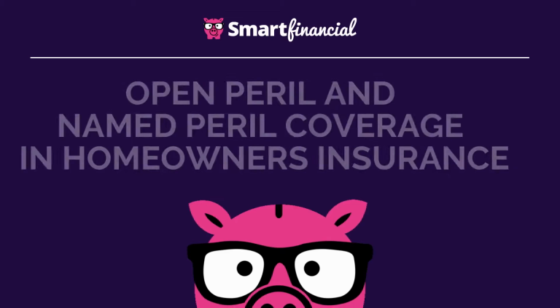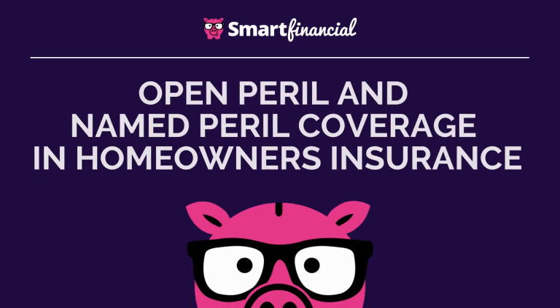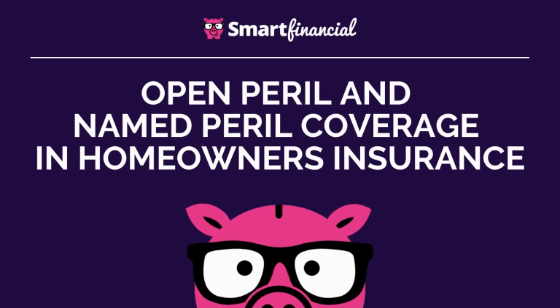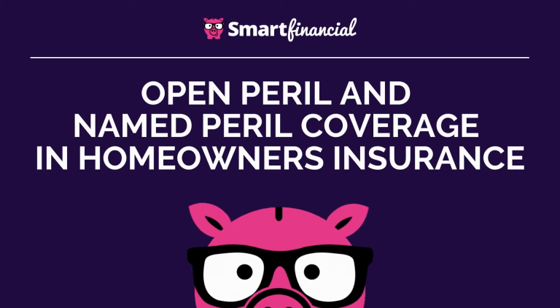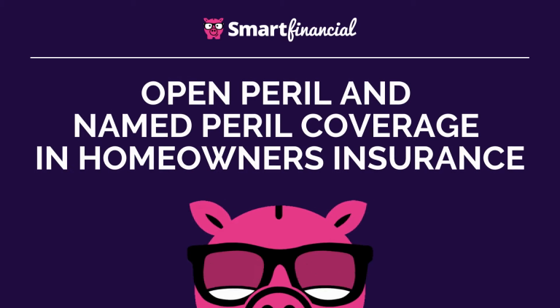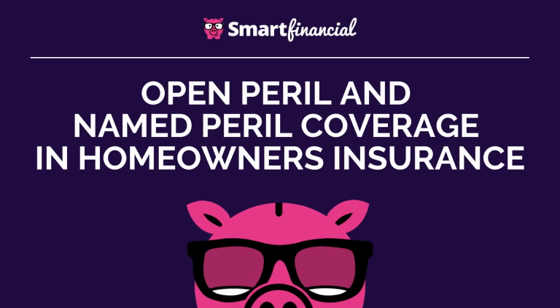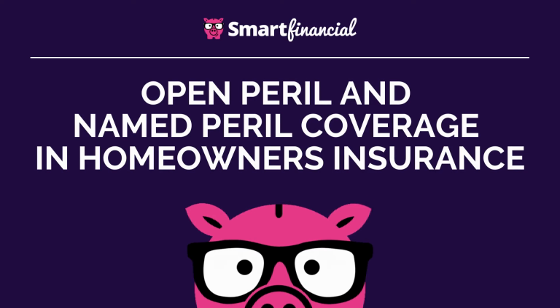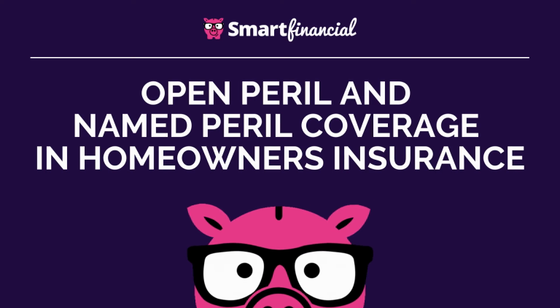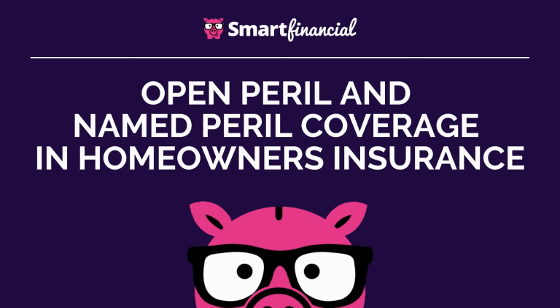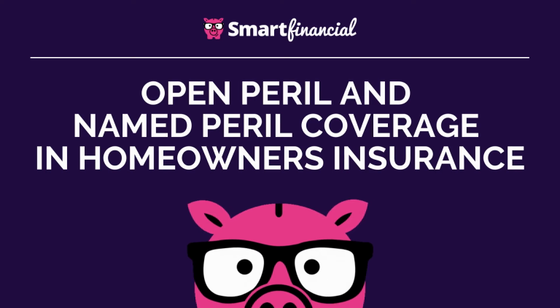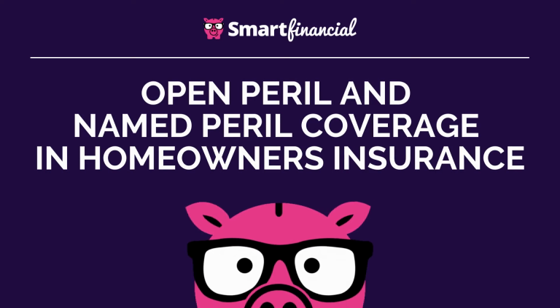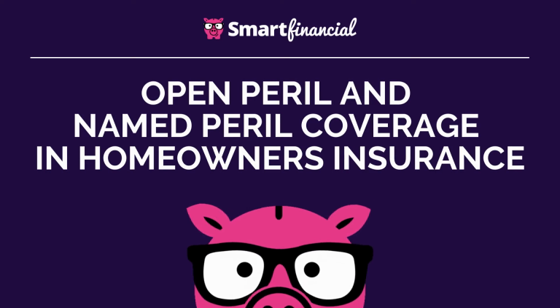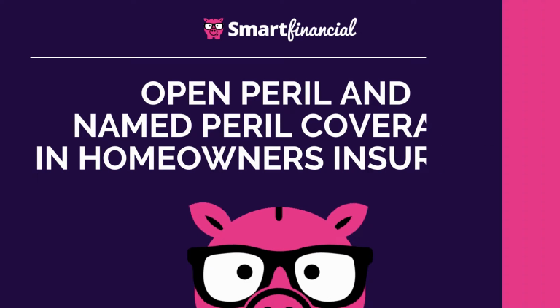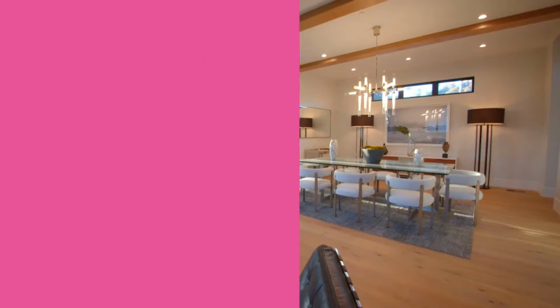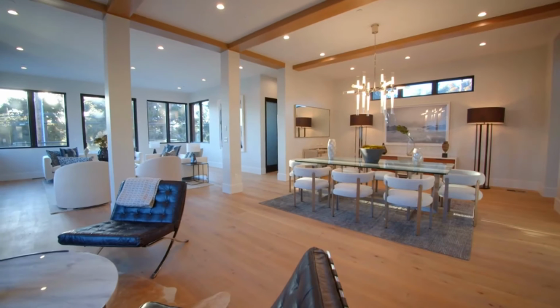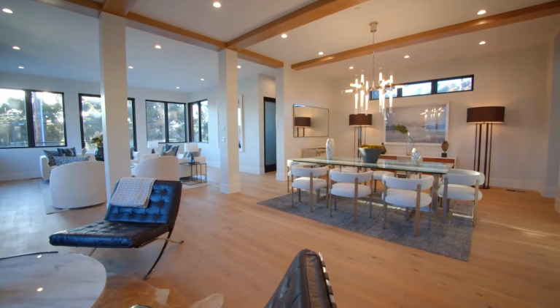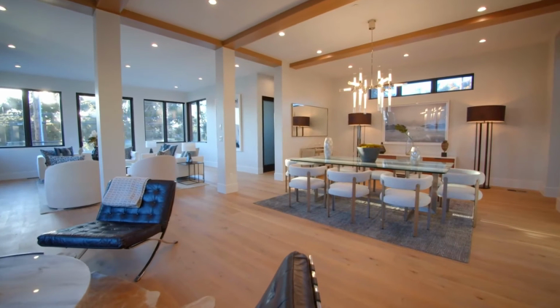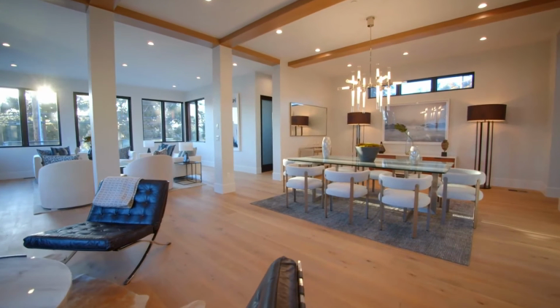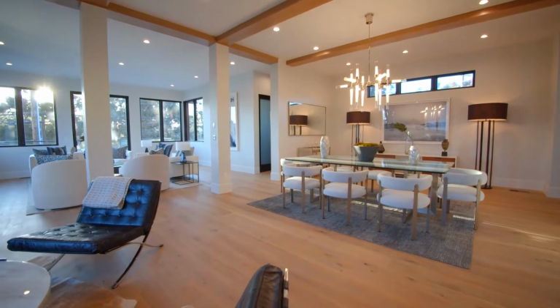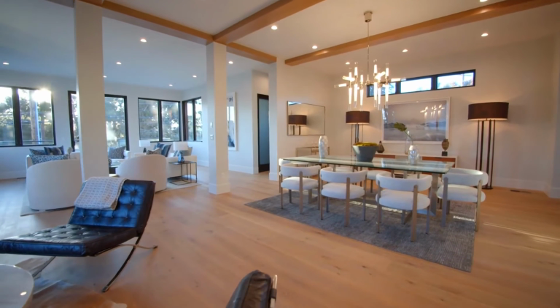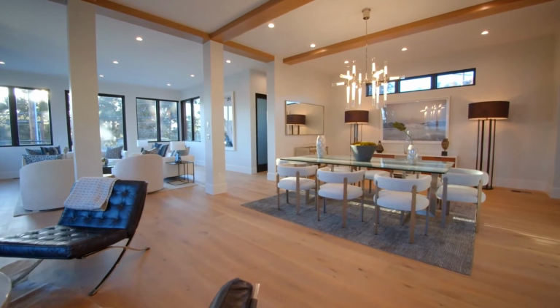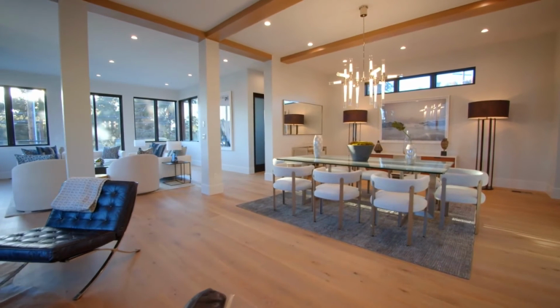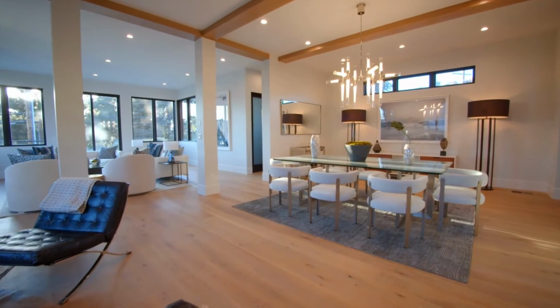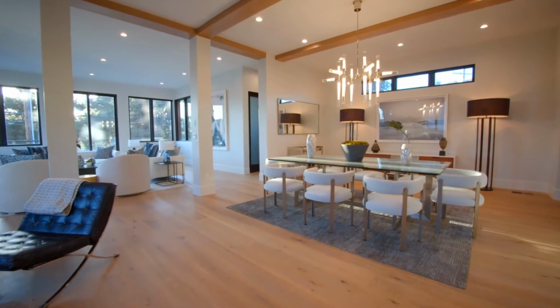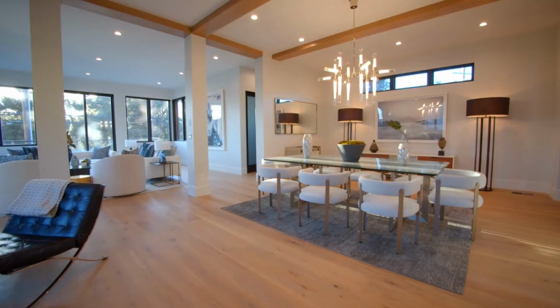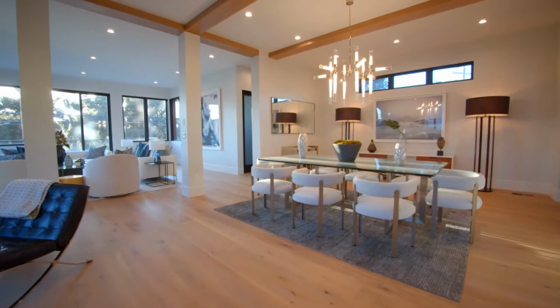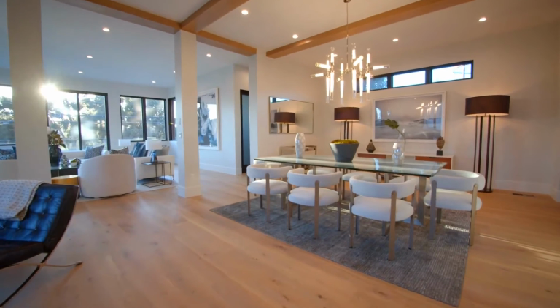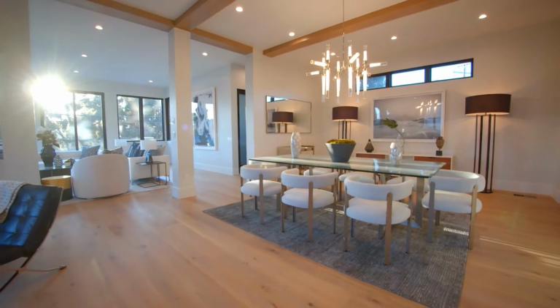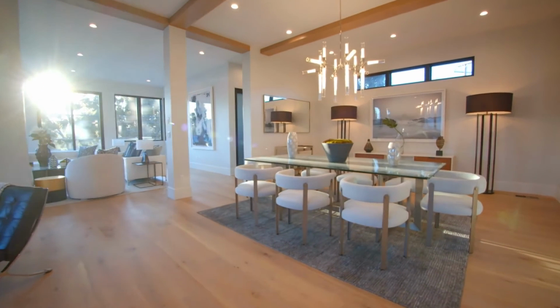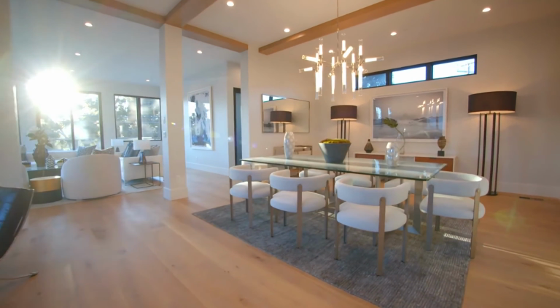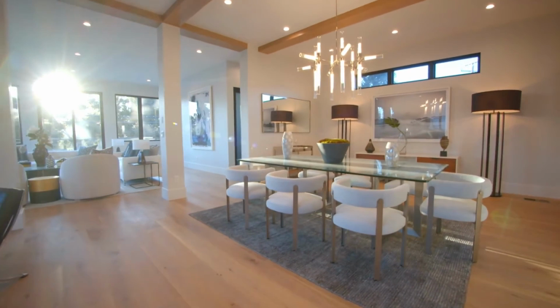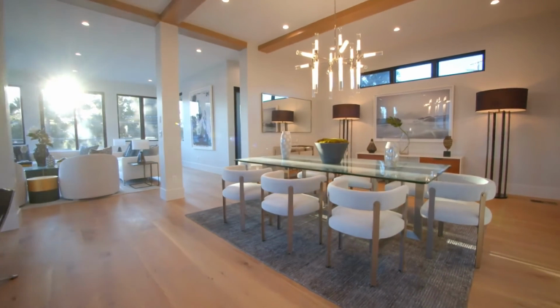Hi, I'm Penny from Smart Financial. Let's learn about the differences between open peril and named peril coverage in homeowners insurance.